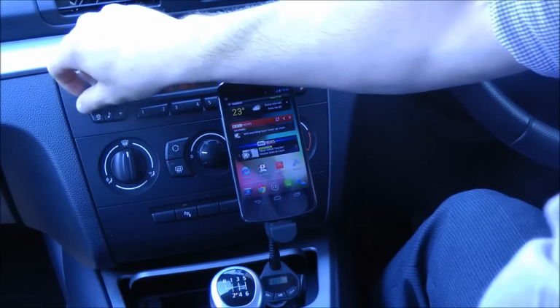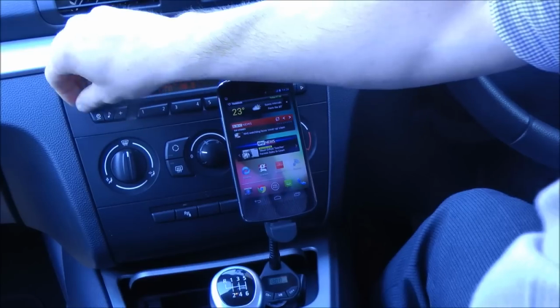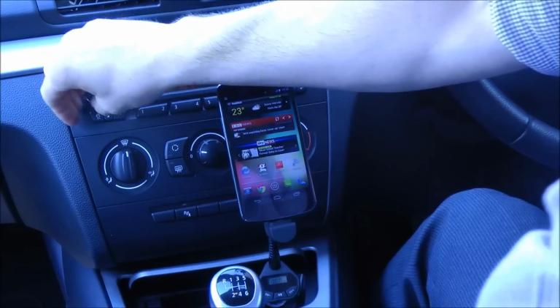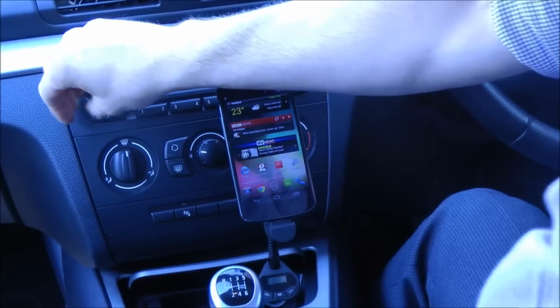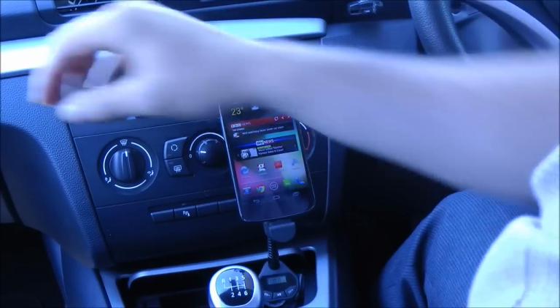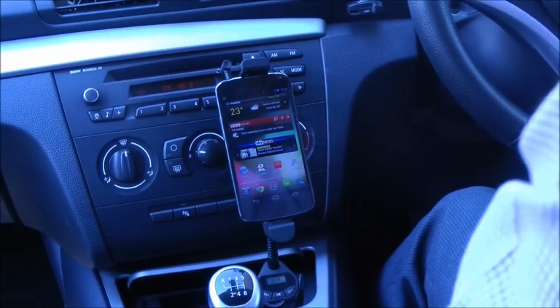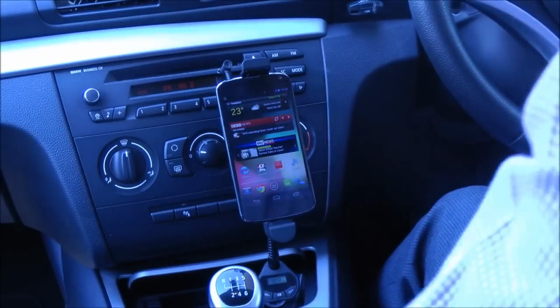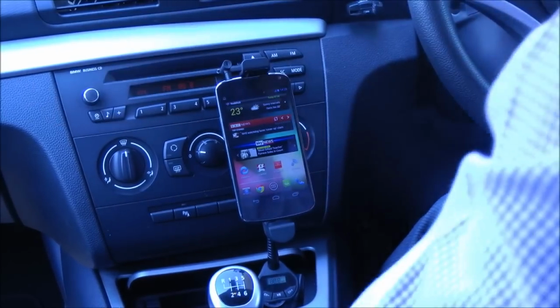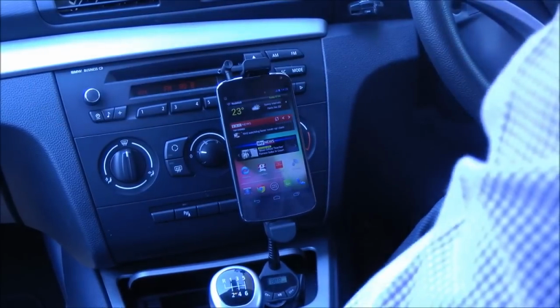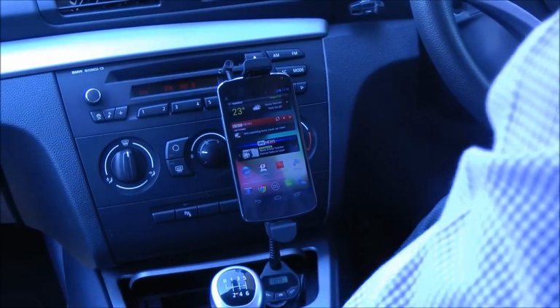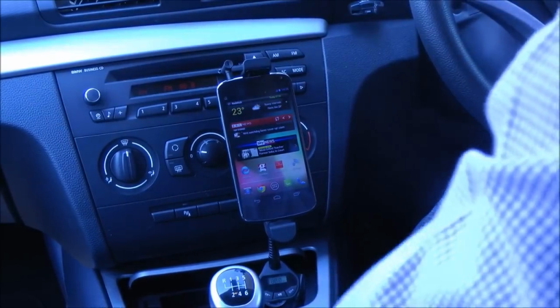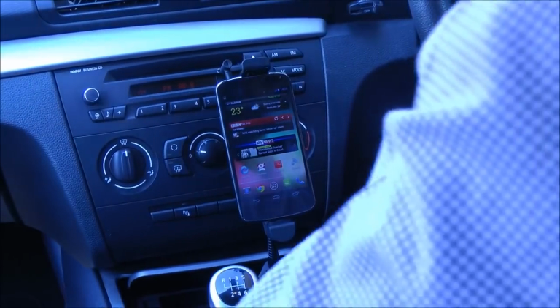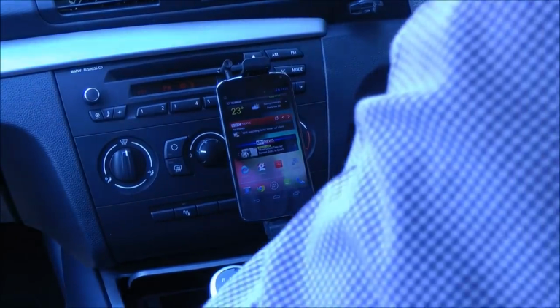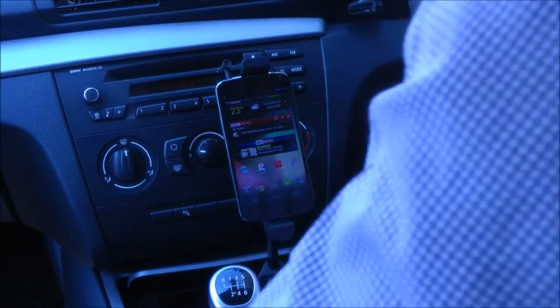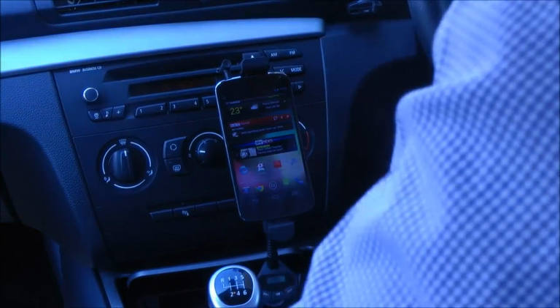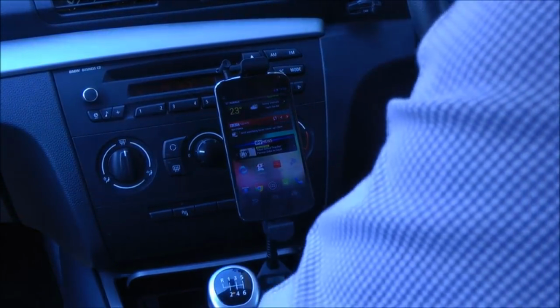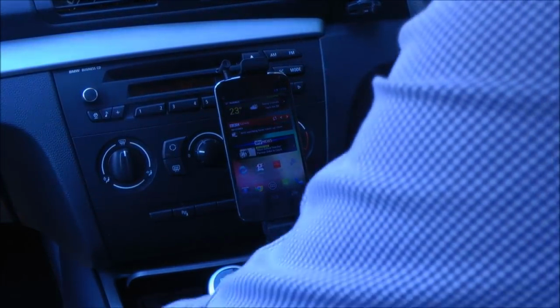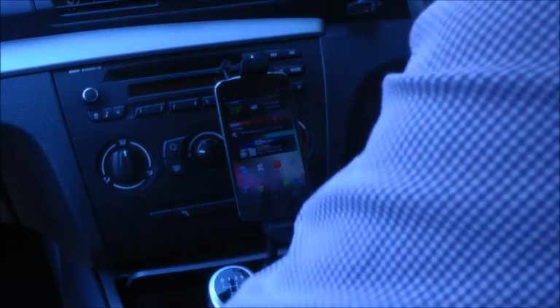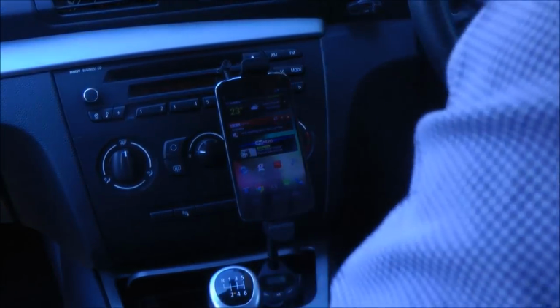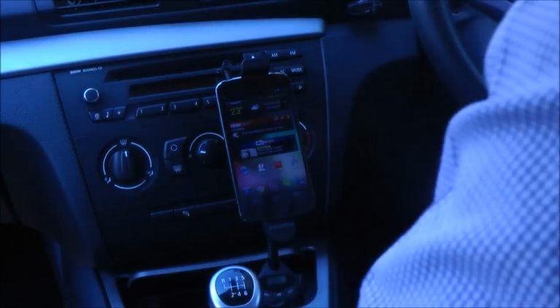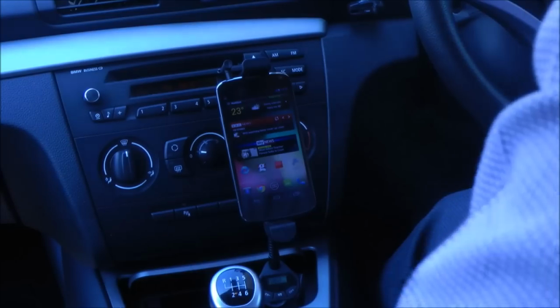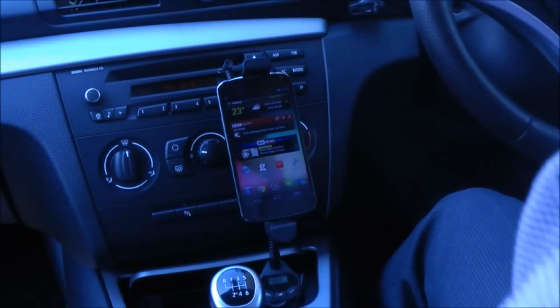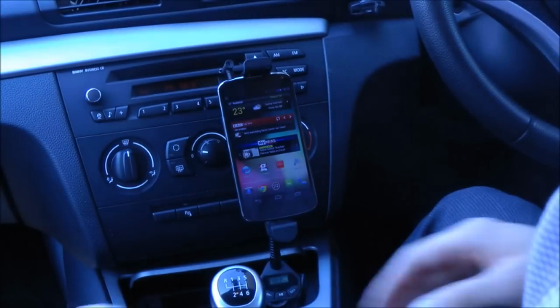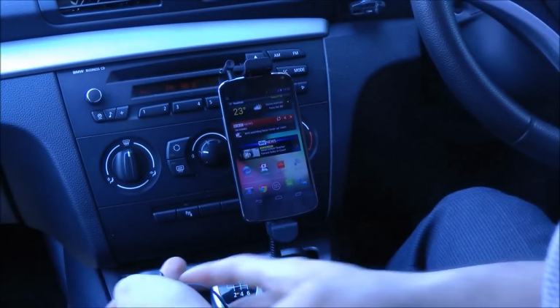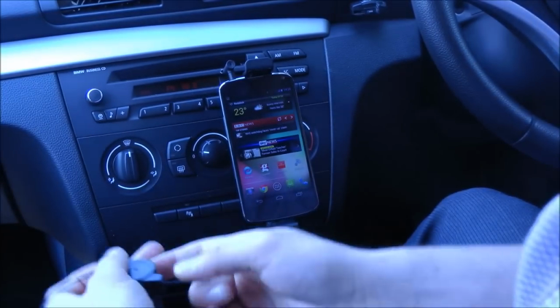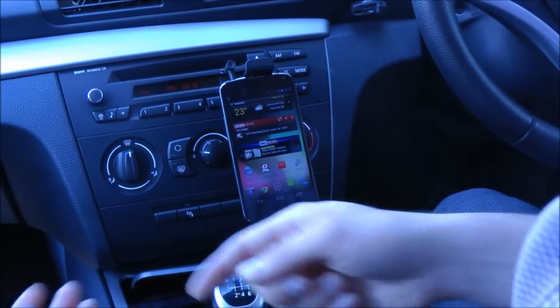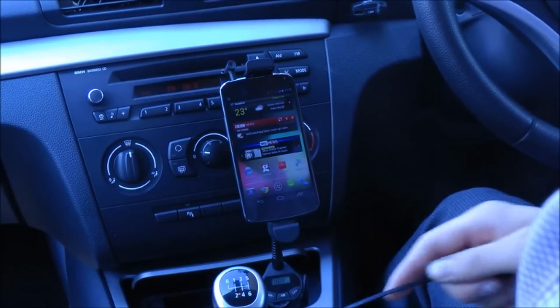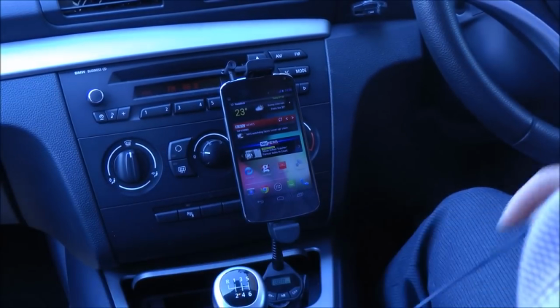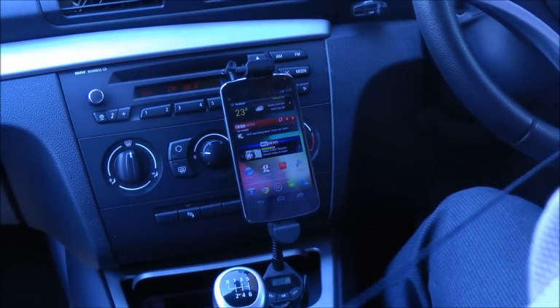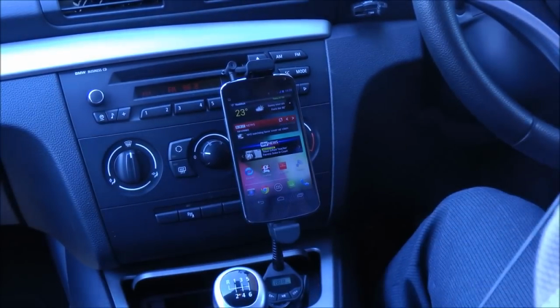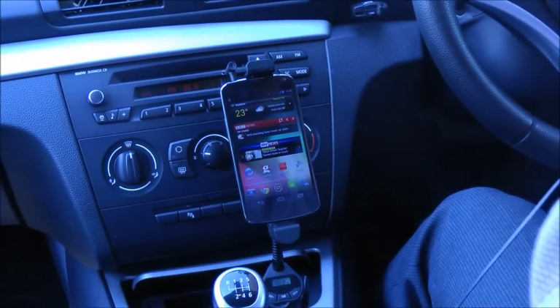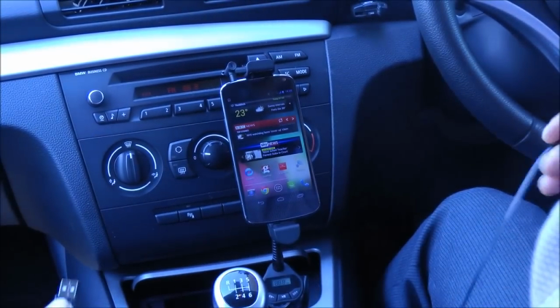So this makes it great for hands-free calling and obviously streaming music from your device without having to use additional cables.